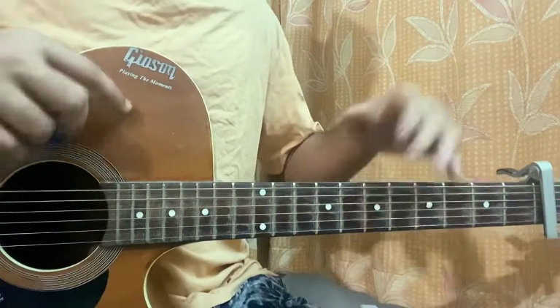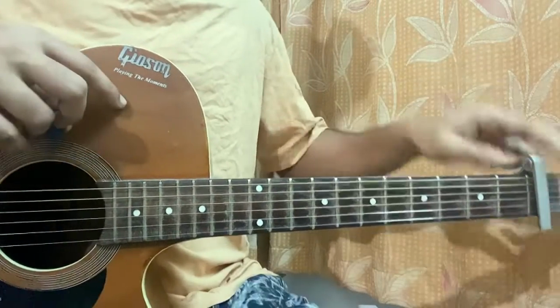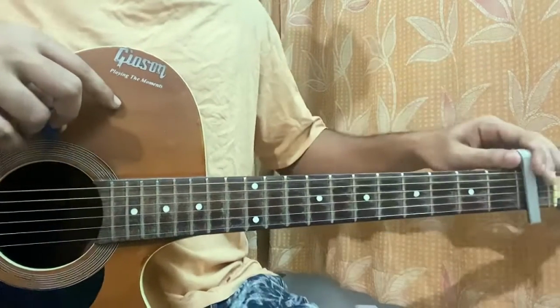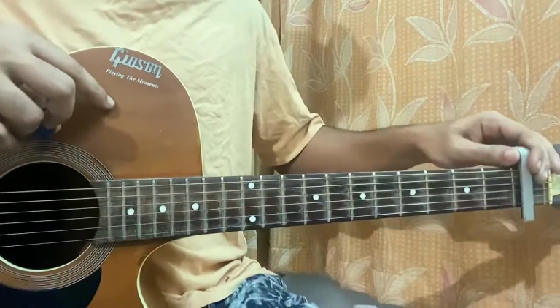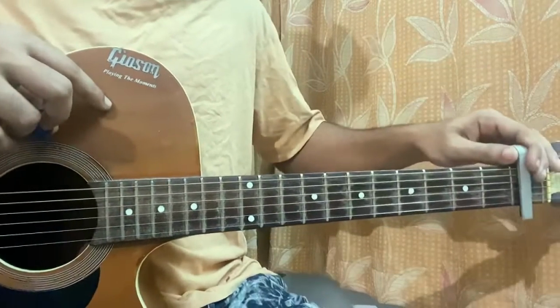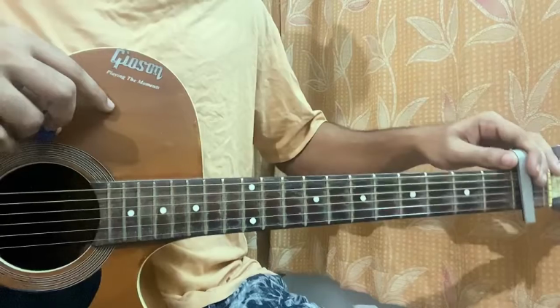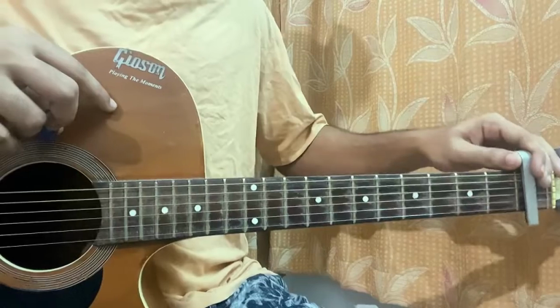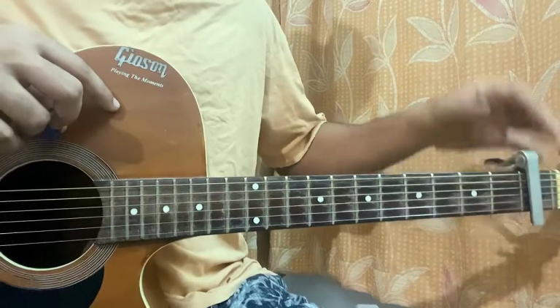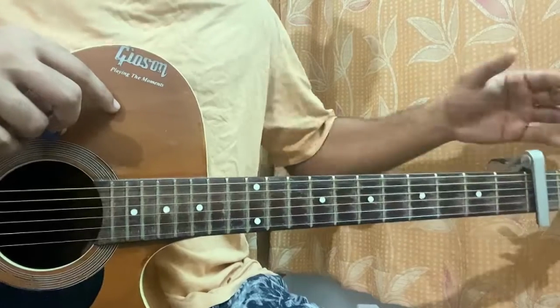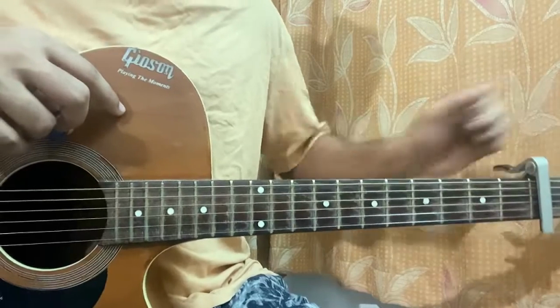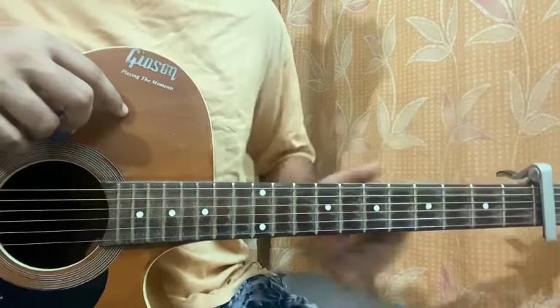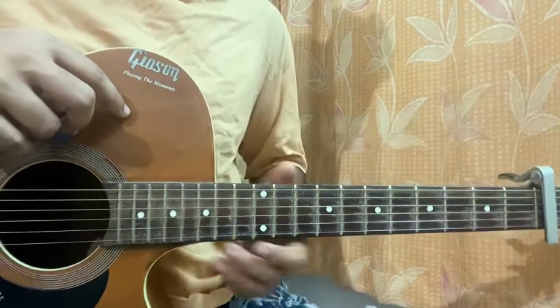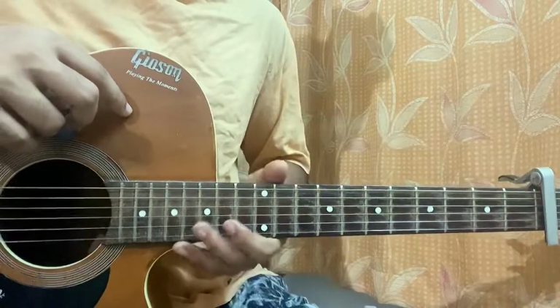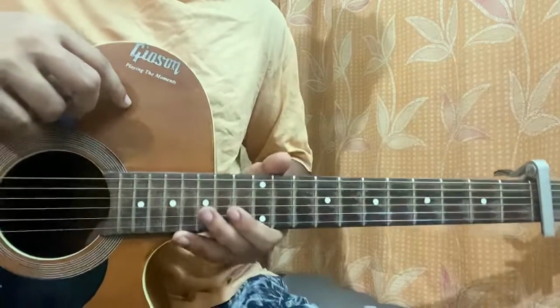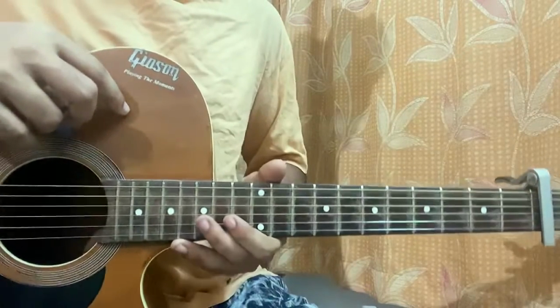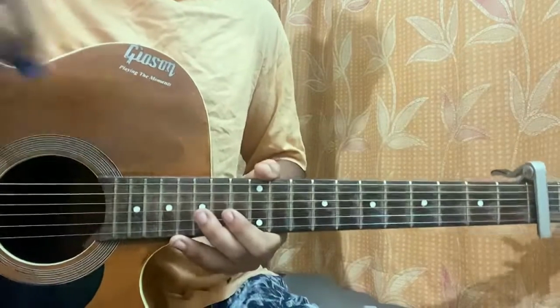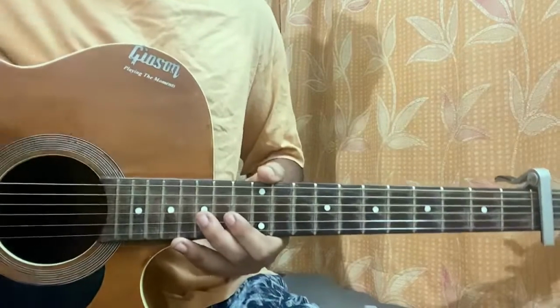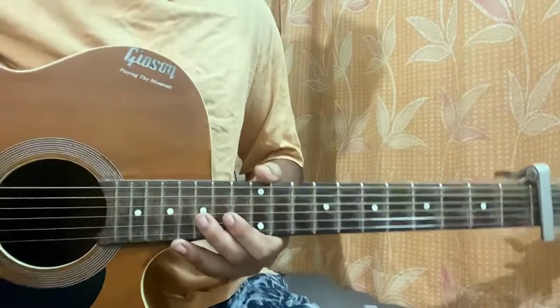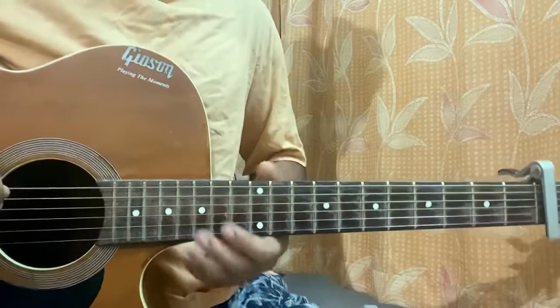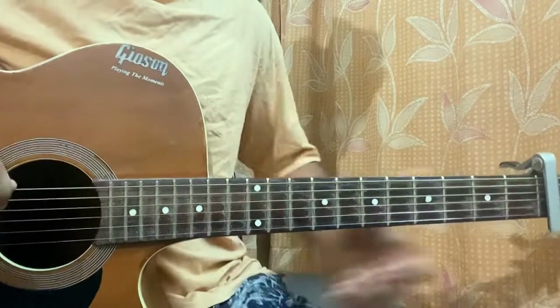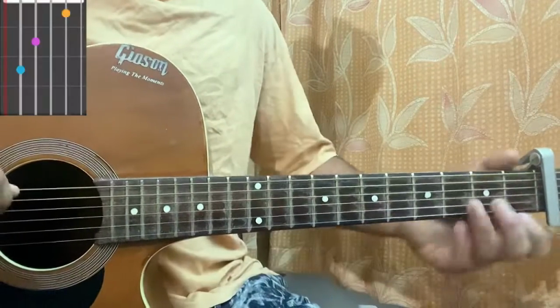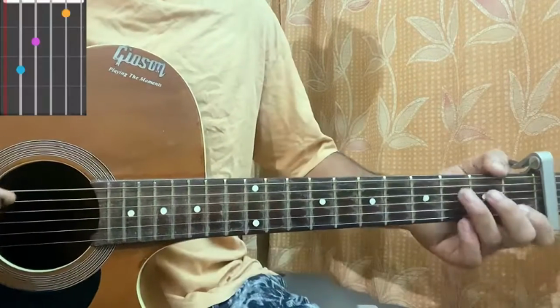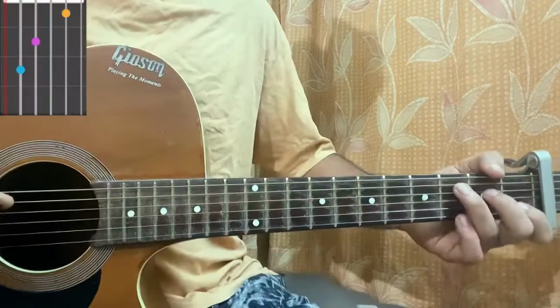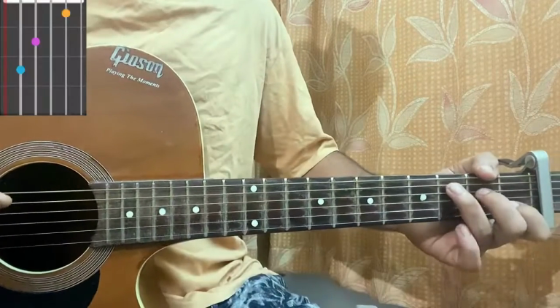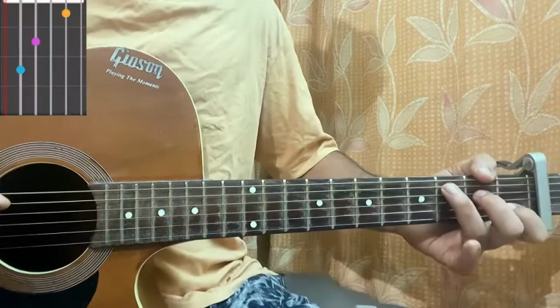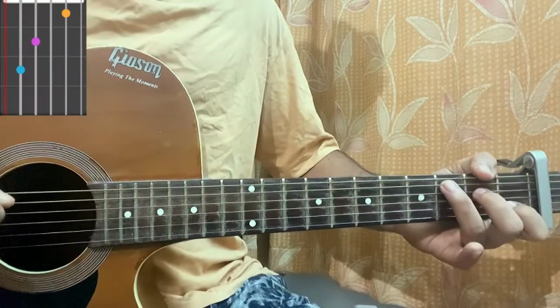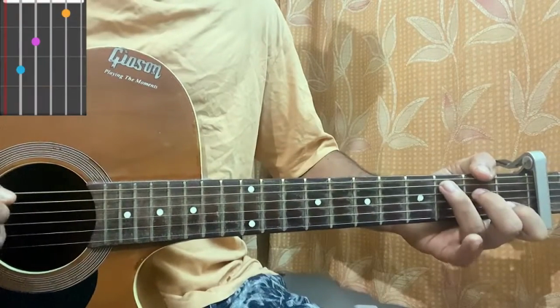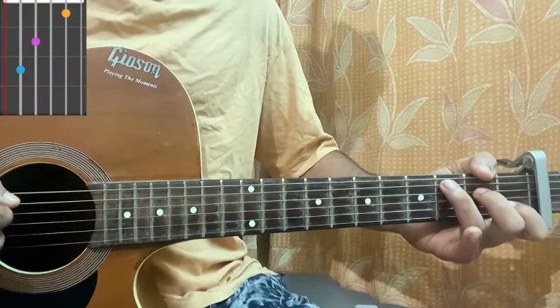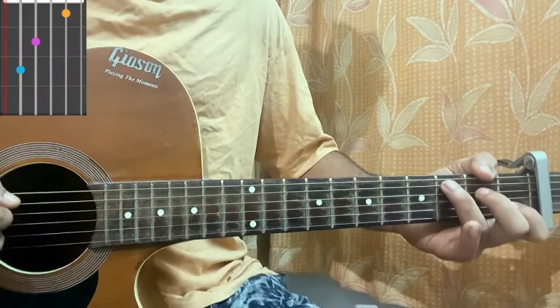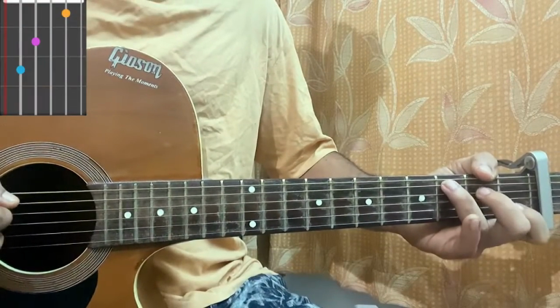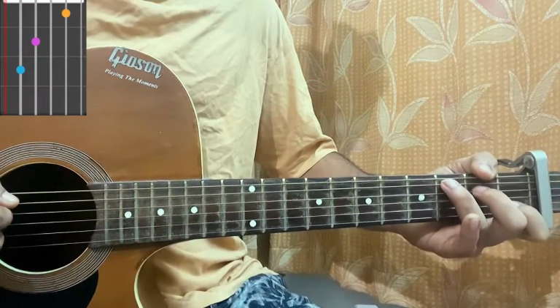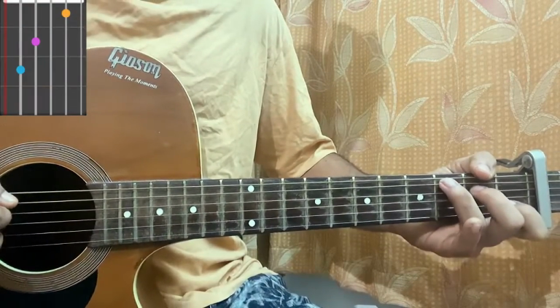So firstly, capo at fret 1, we are in standard tuning. We'll have a quick look at the chord shapes. First chord is C major: mute, 3, 2, open, first, open.